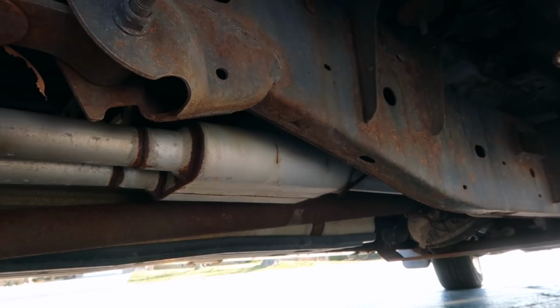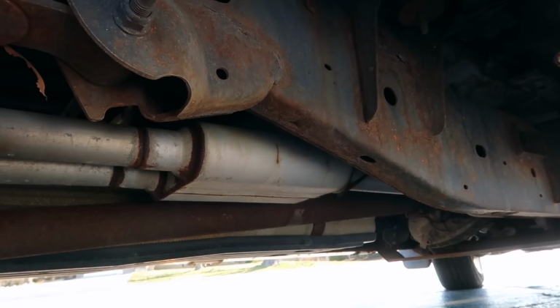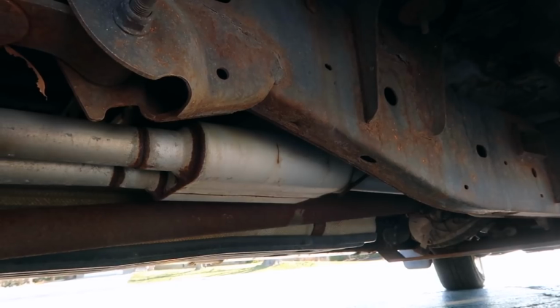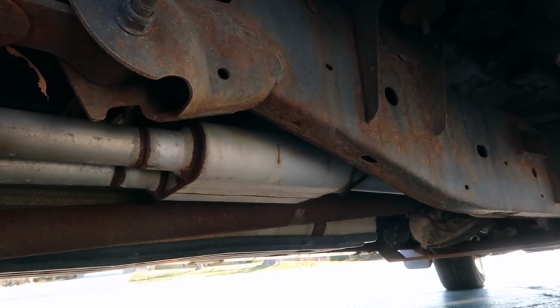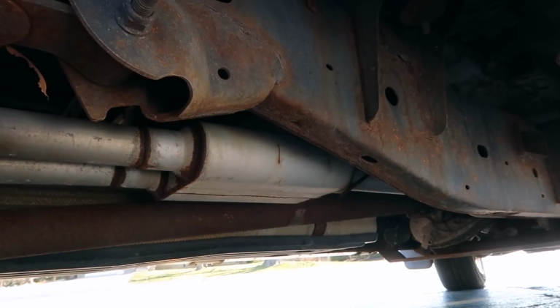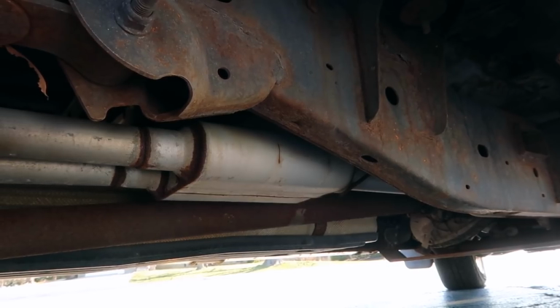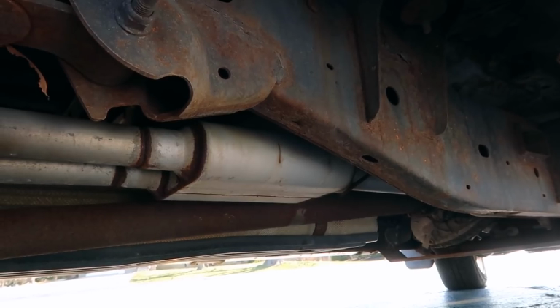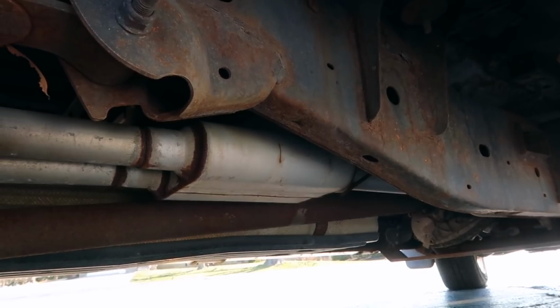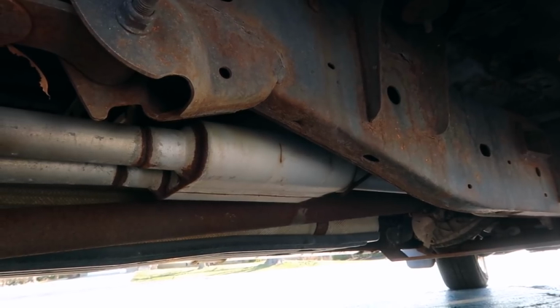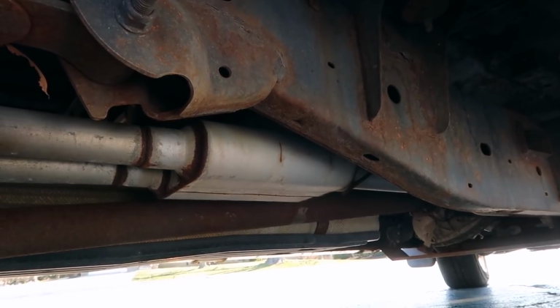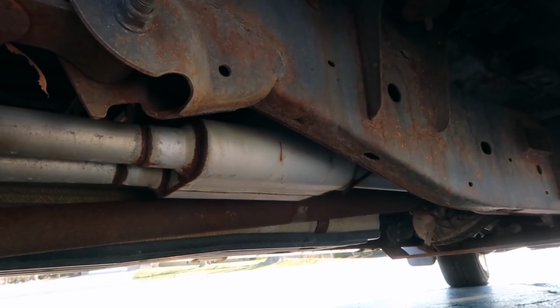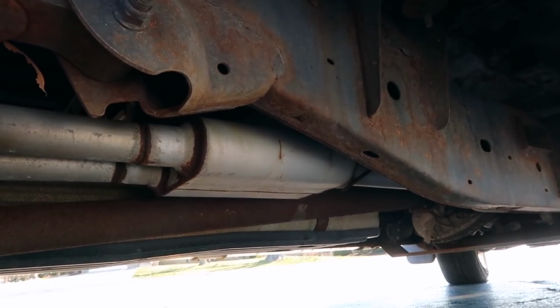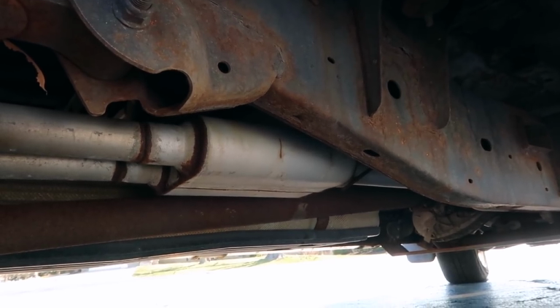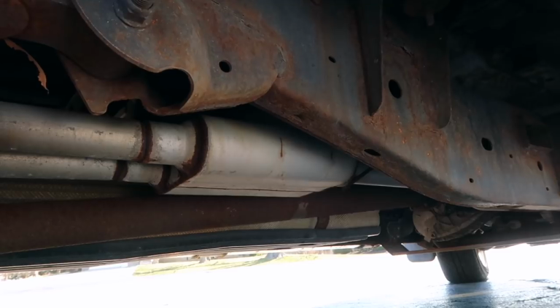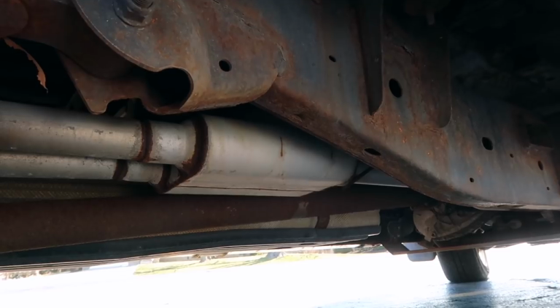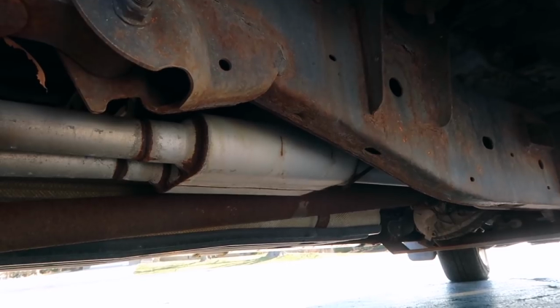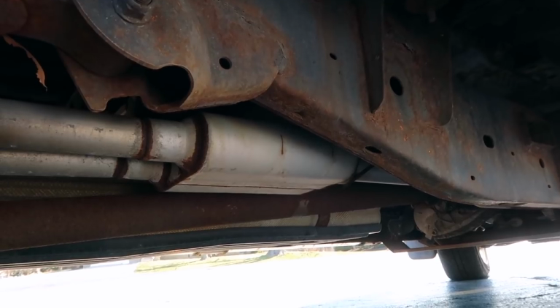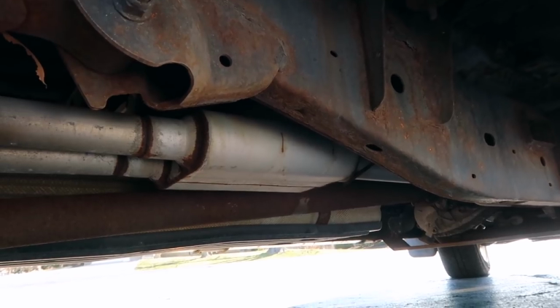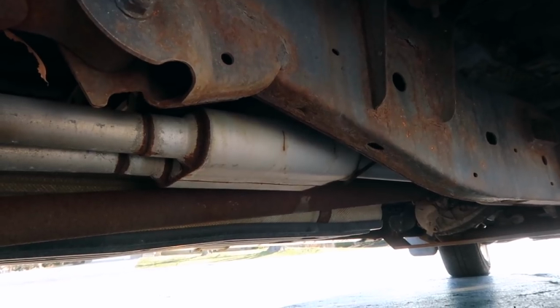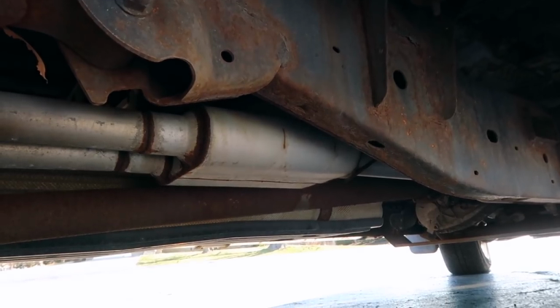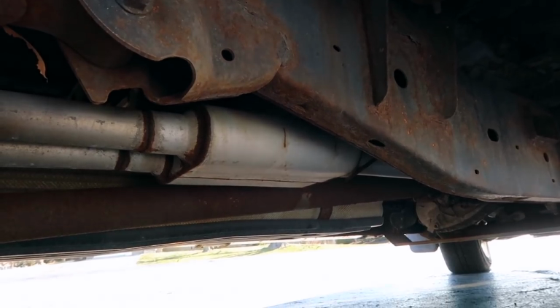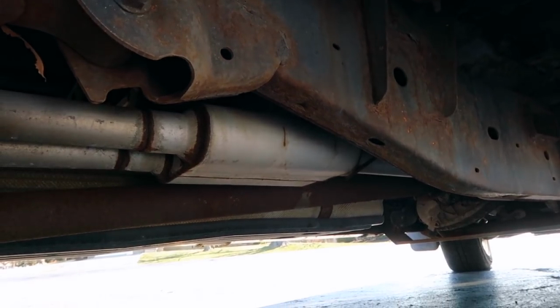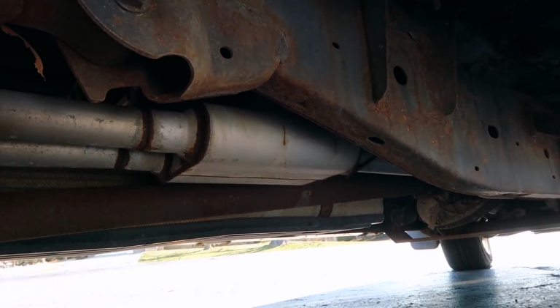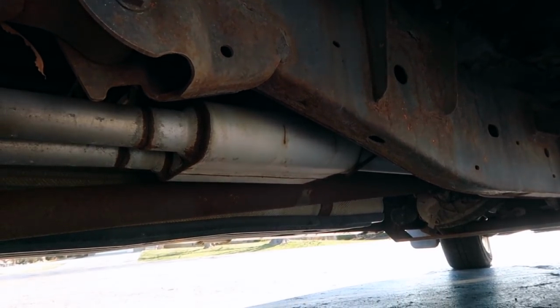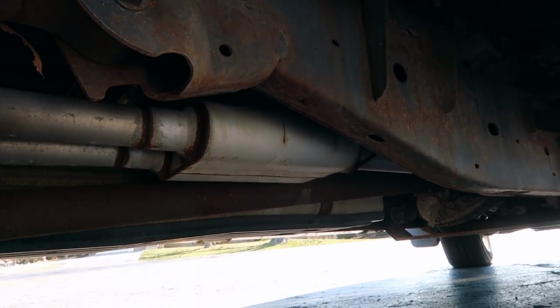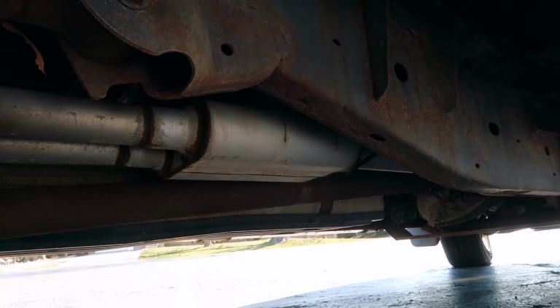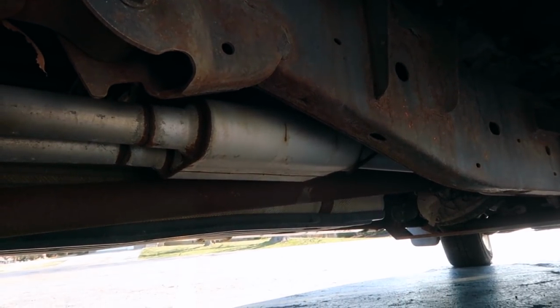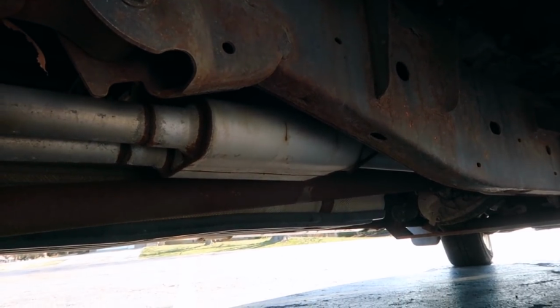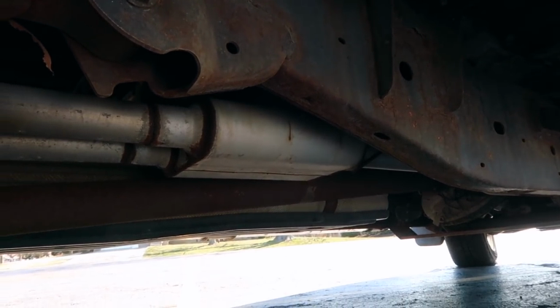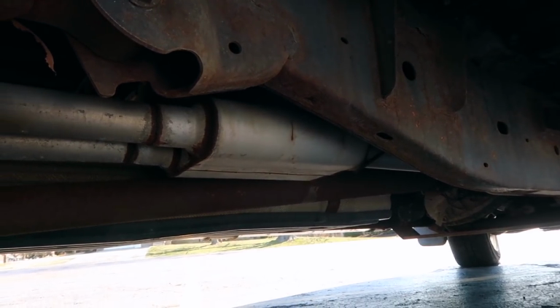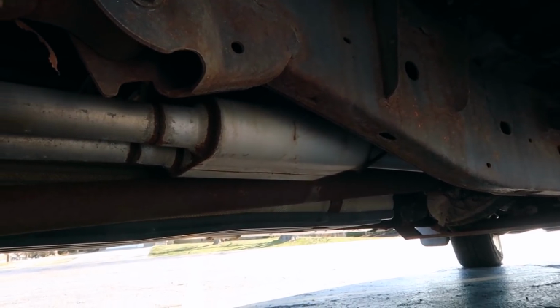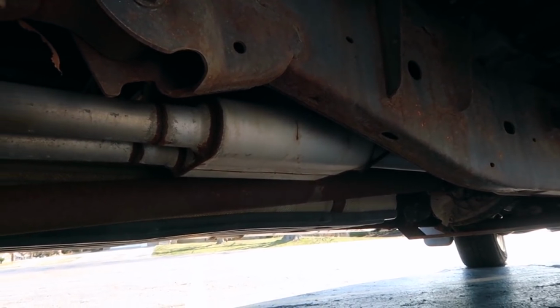The previous owner of this truck installed a Flowmaster single-in dual-out muffler with dual tips.